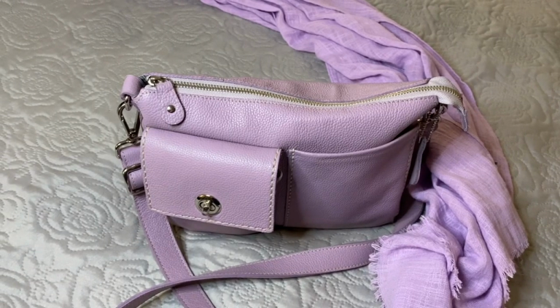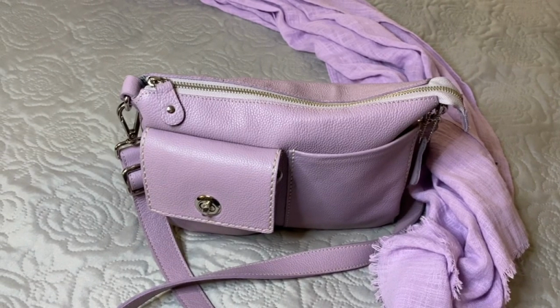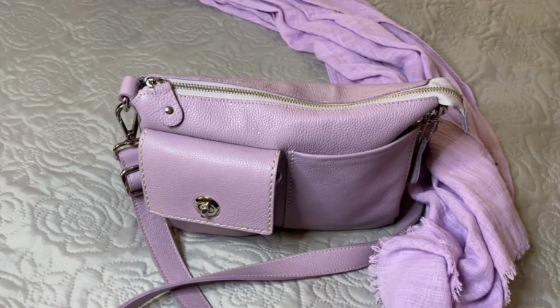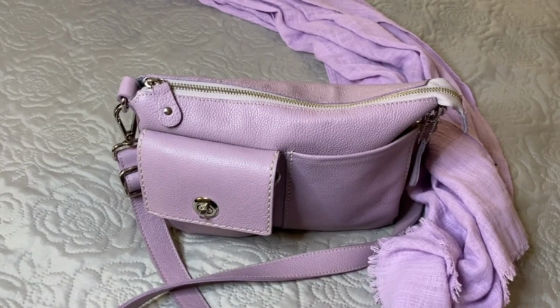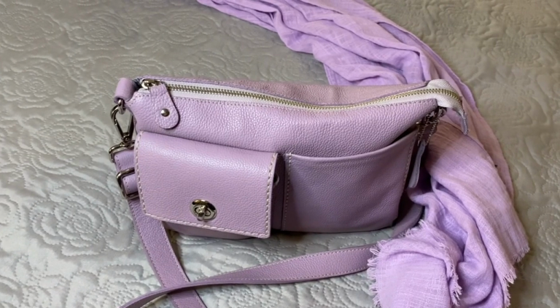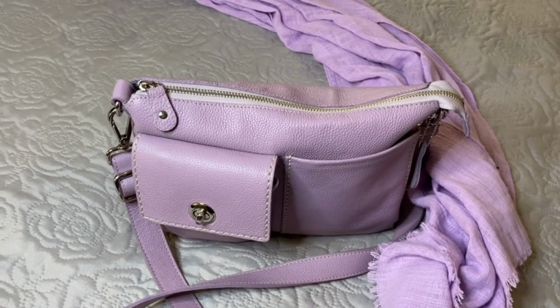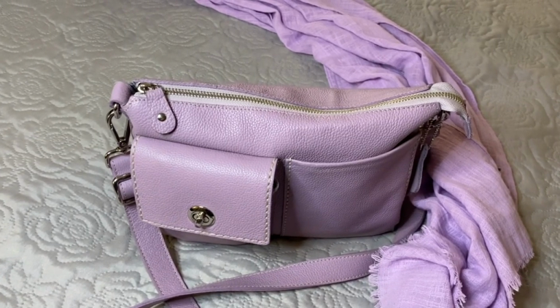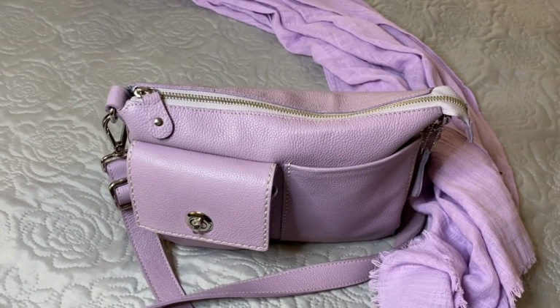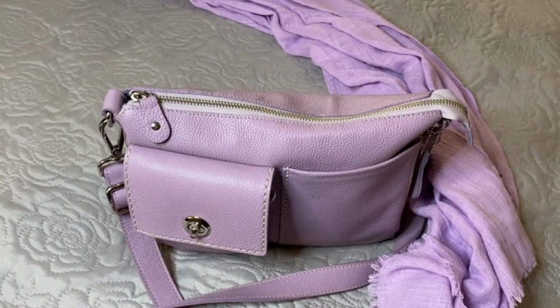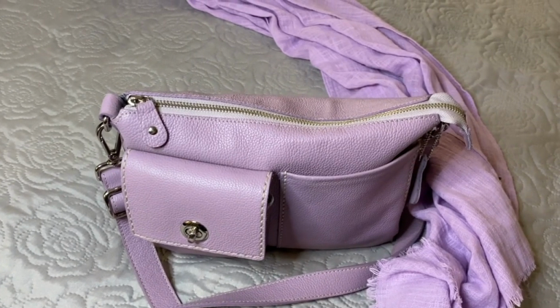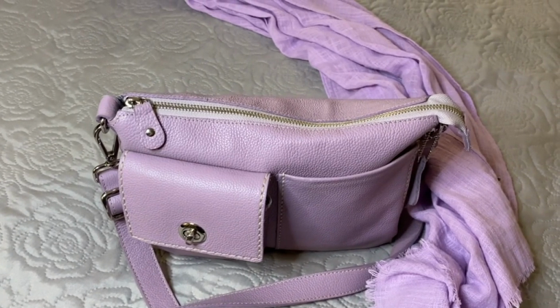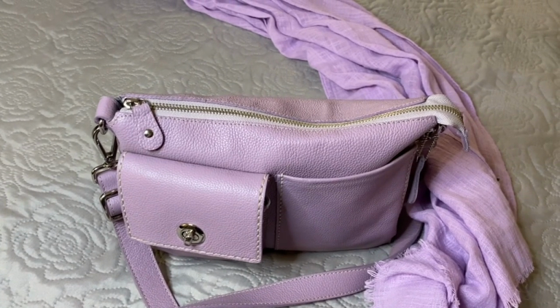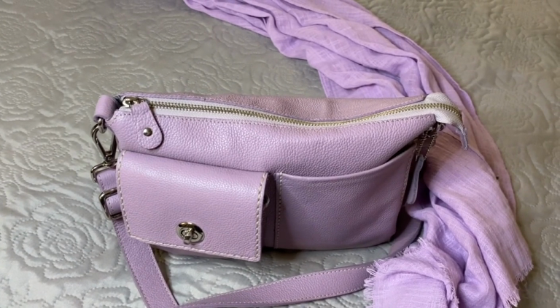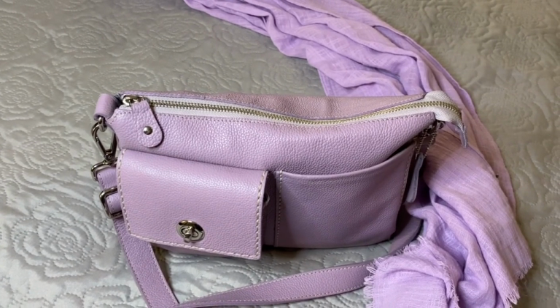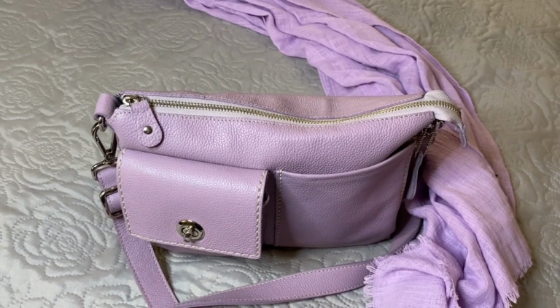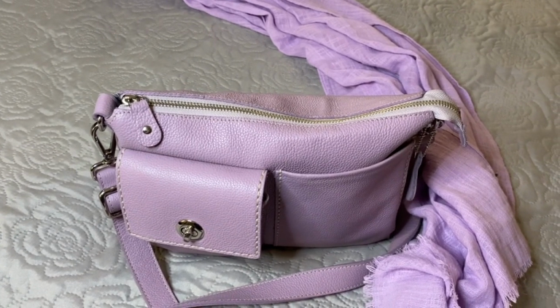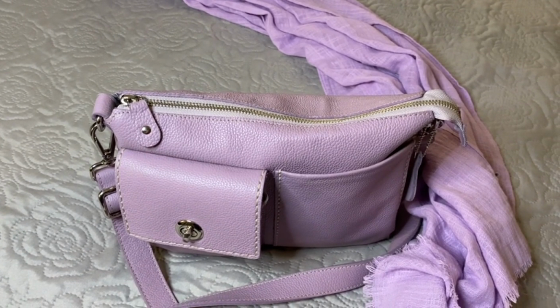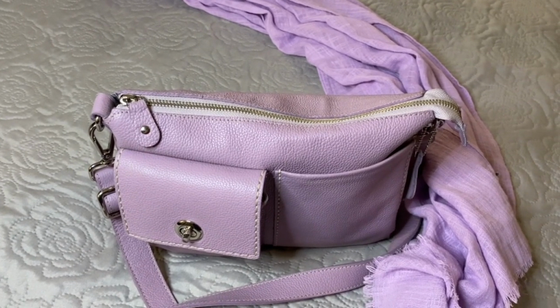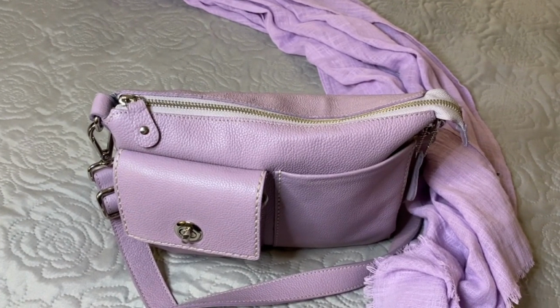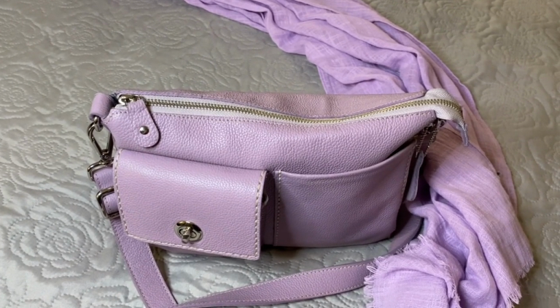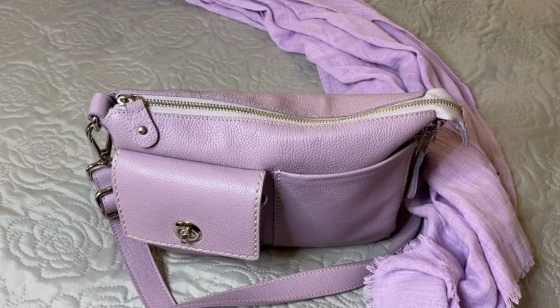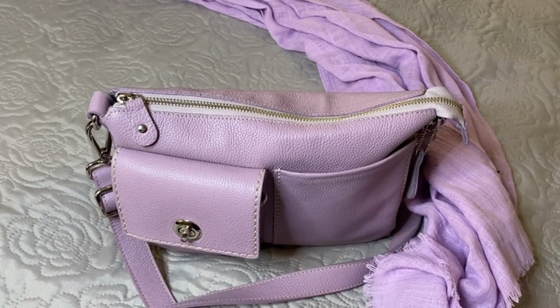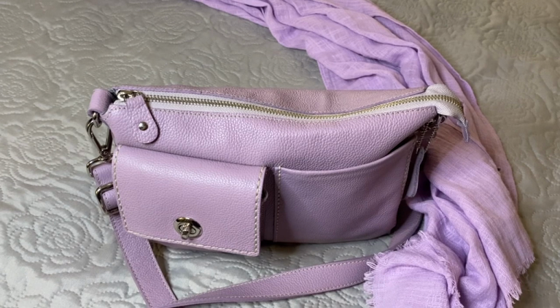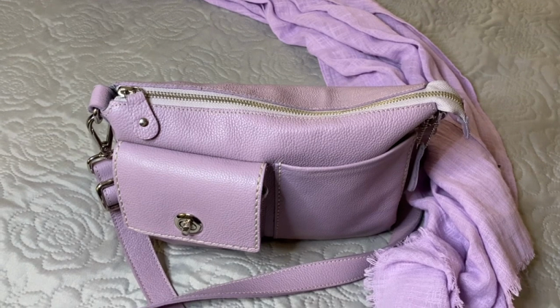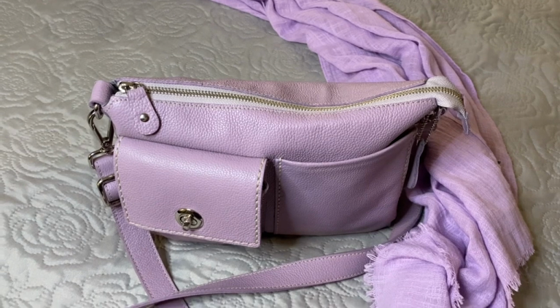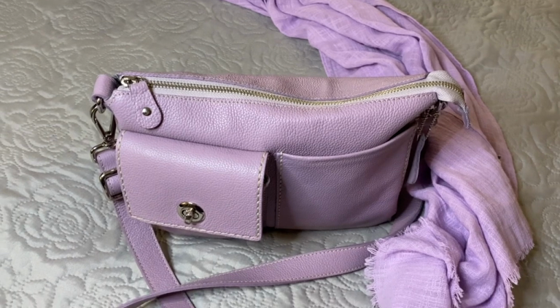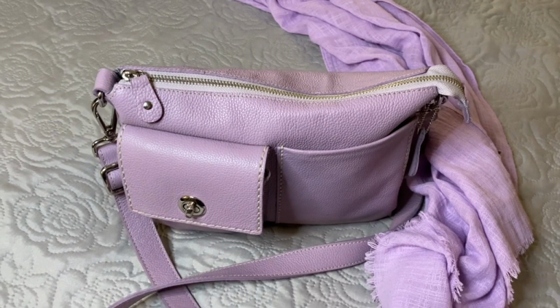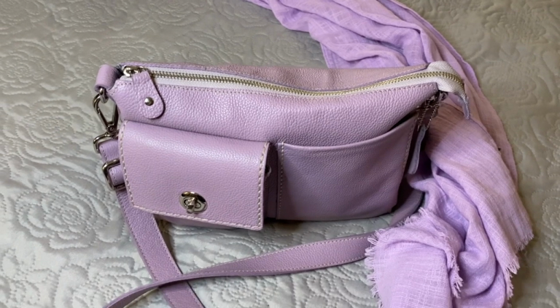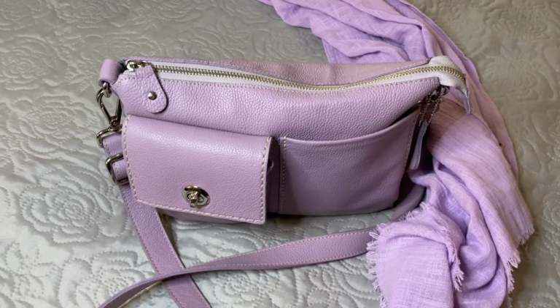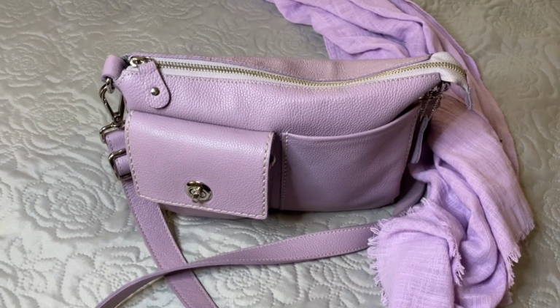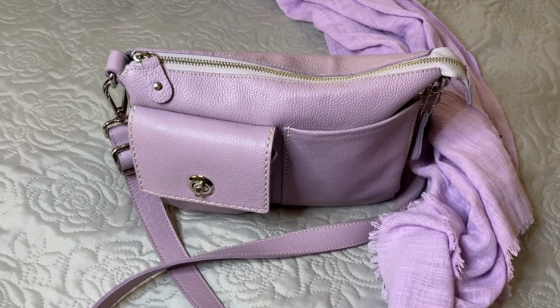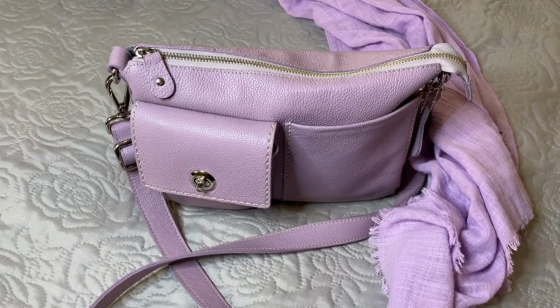Hello everybody, welcome back to my channel. I have come on tonight to show you the bag that I used today.